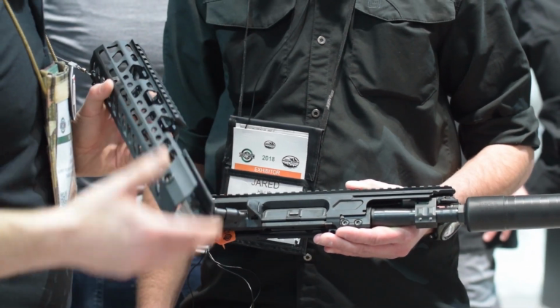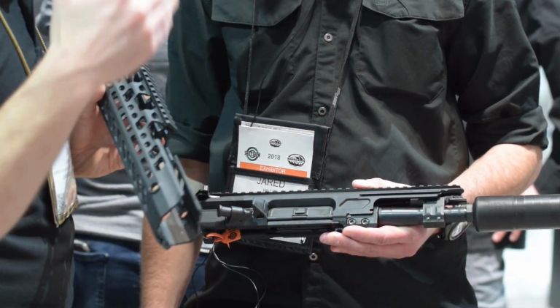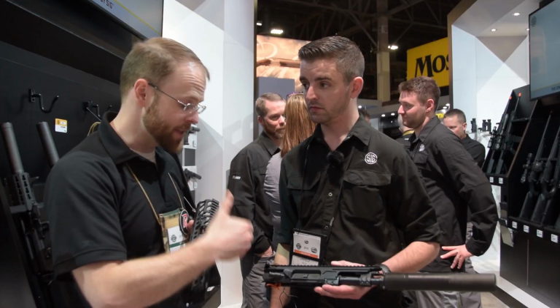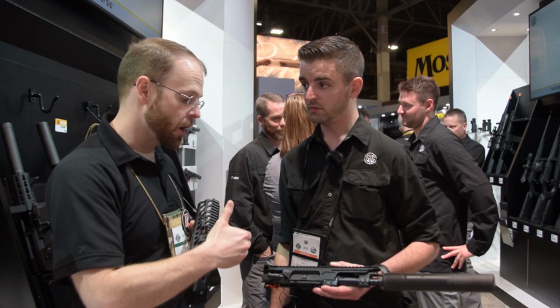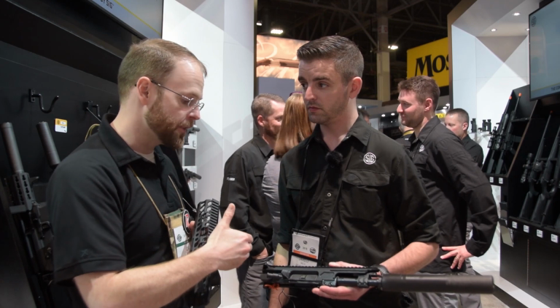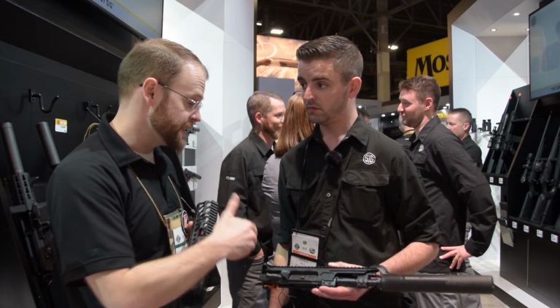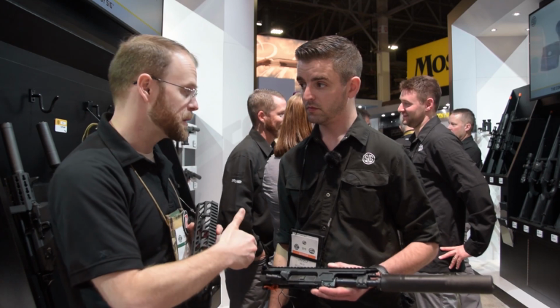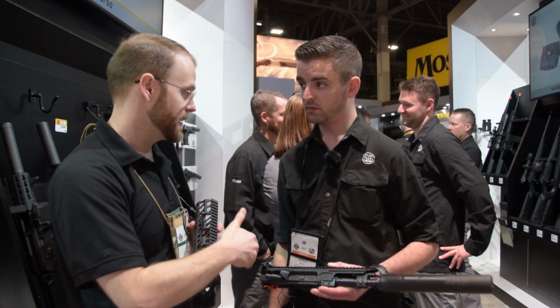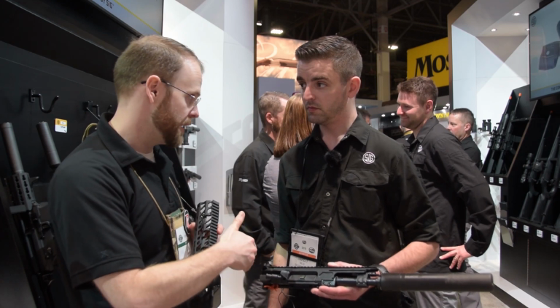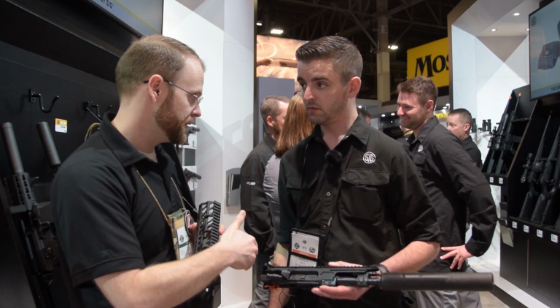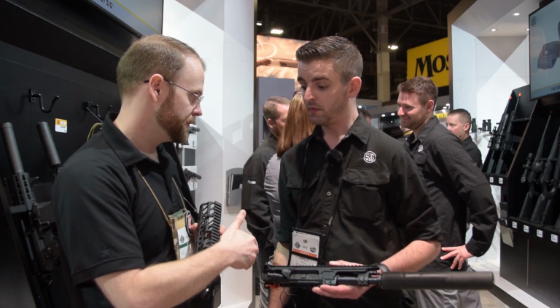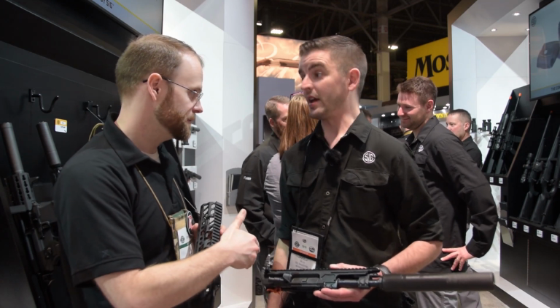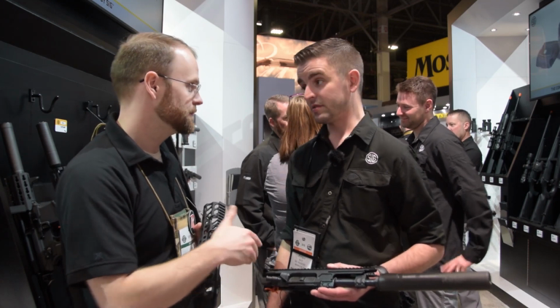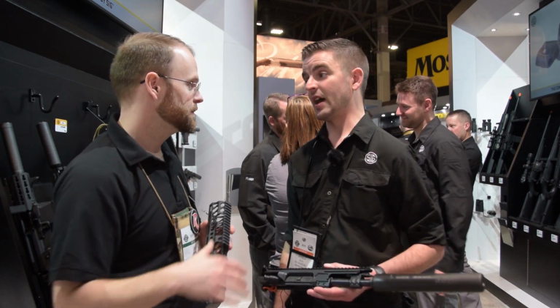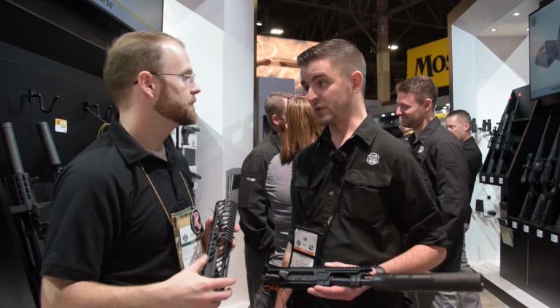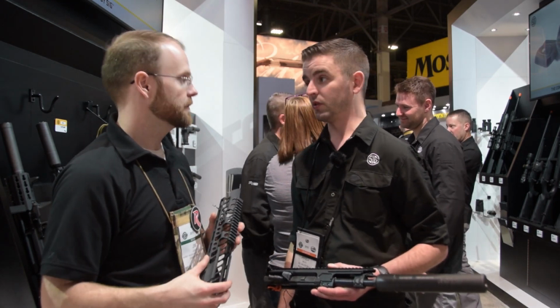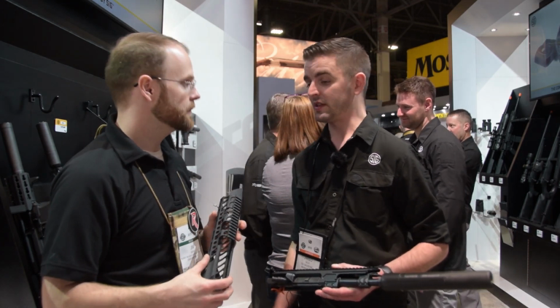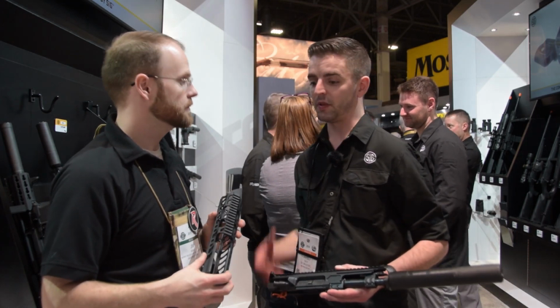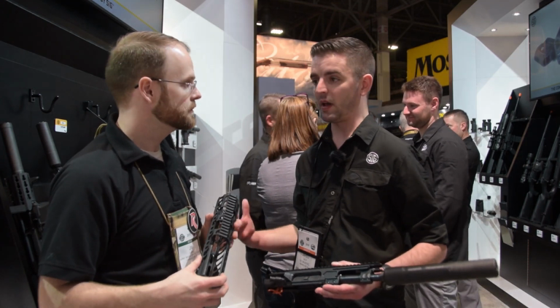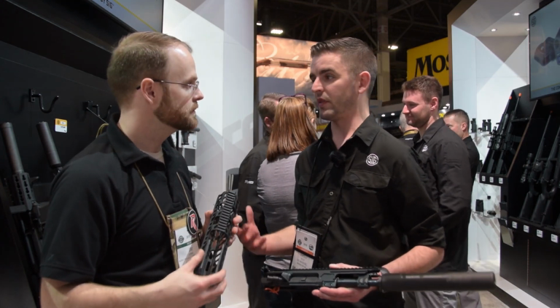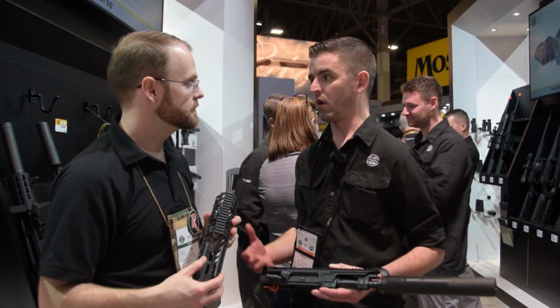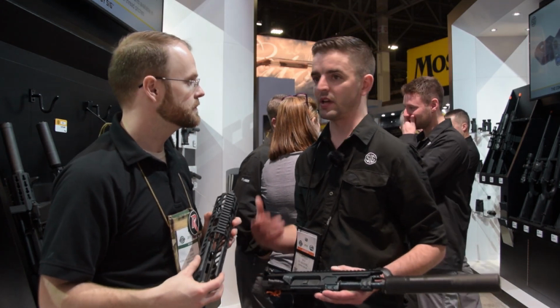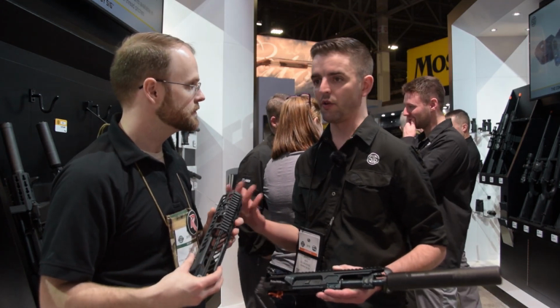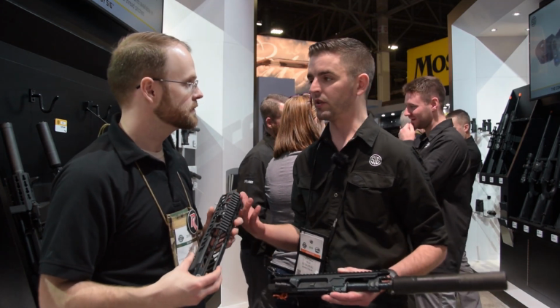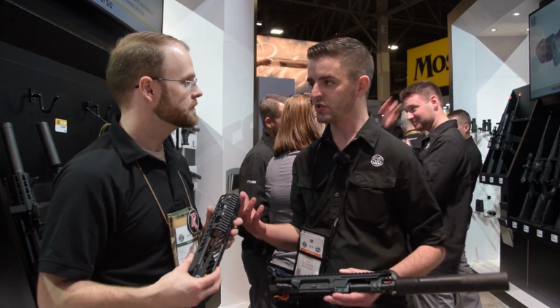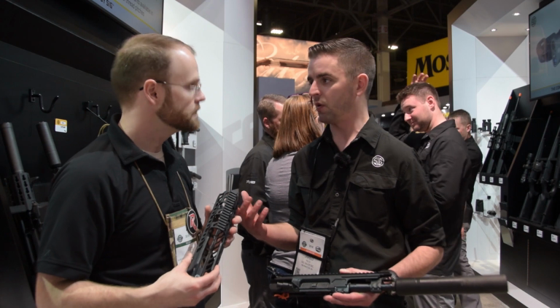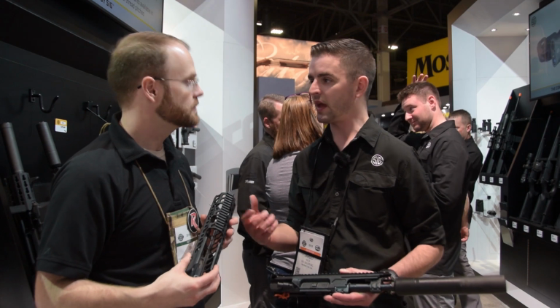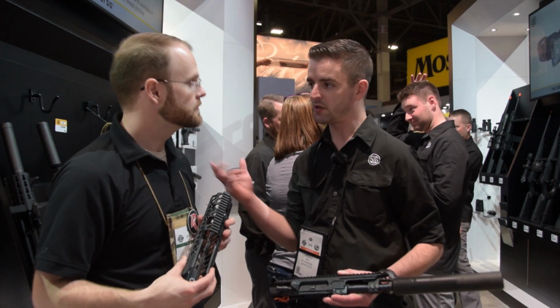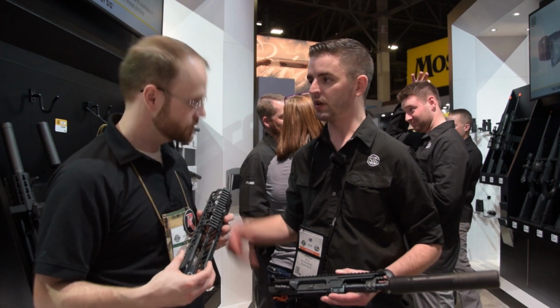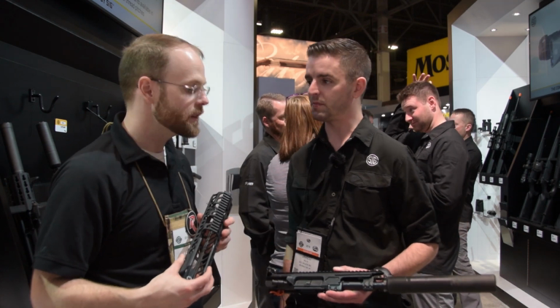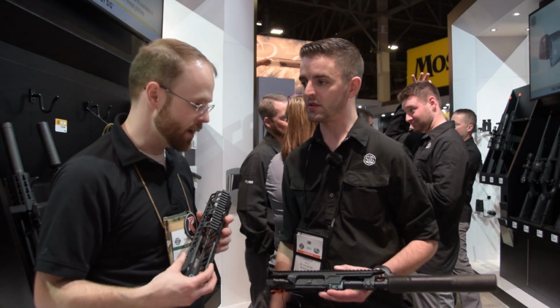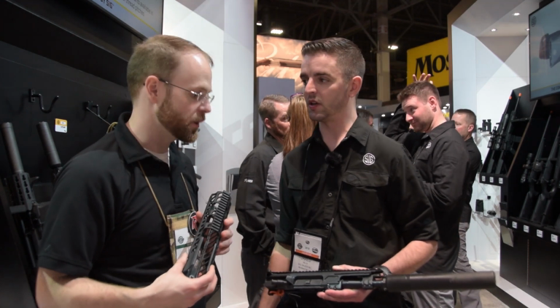Any plans to offer the adapter by itself? Yes, absolutely — that's something we have in the works. I know they're building the SKU on that so we can ship that out to dealers.